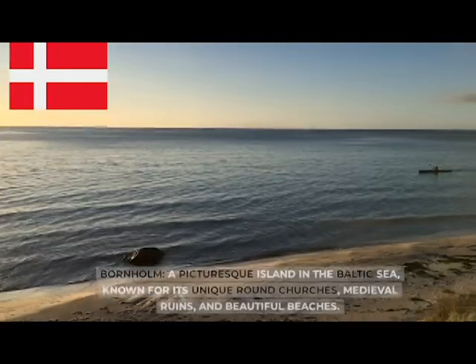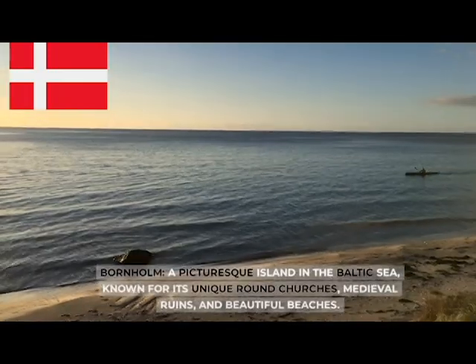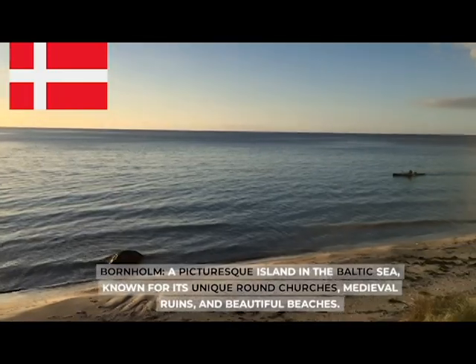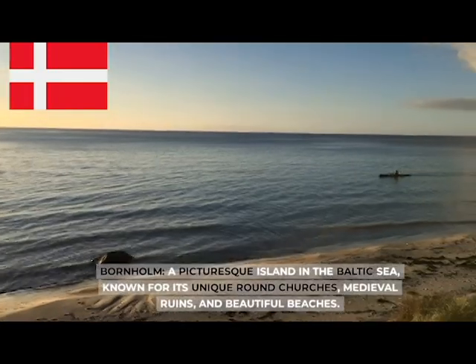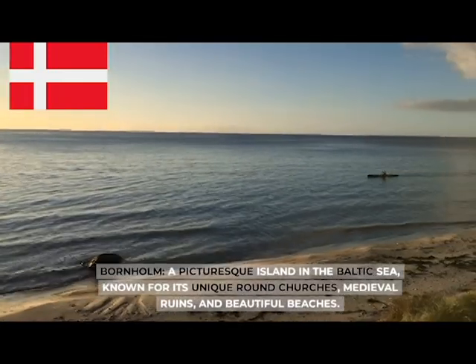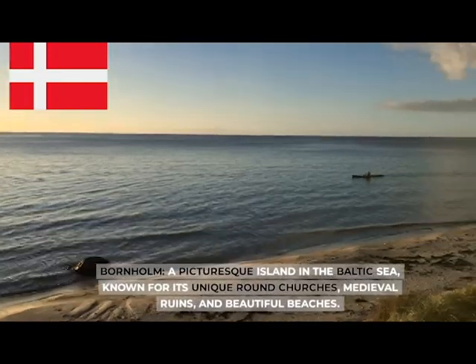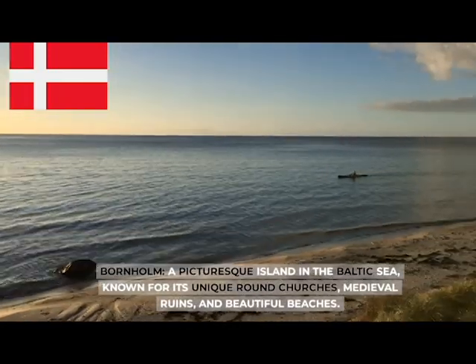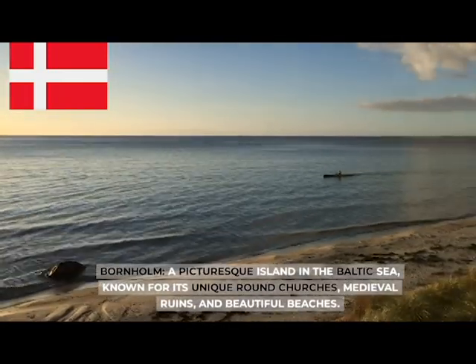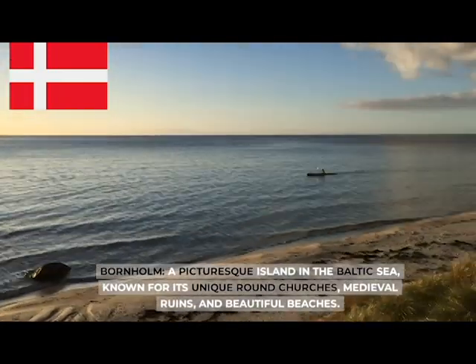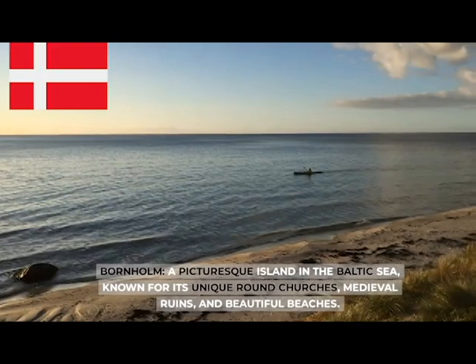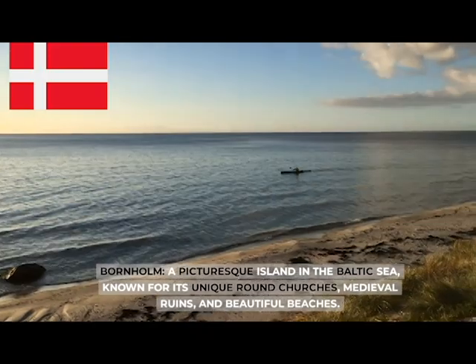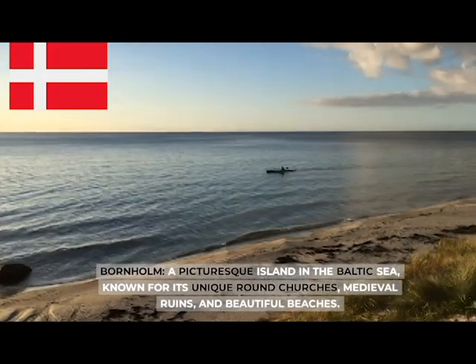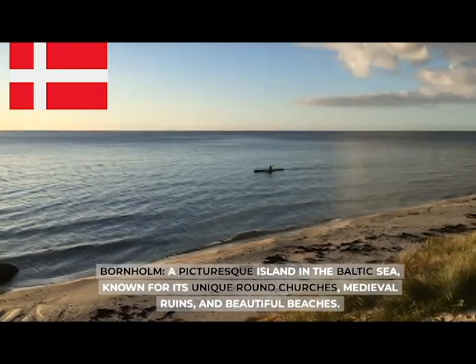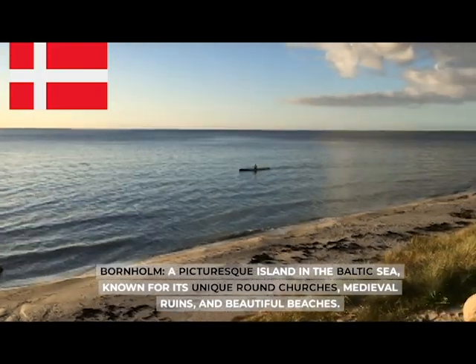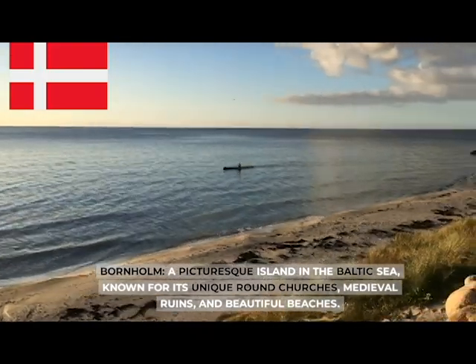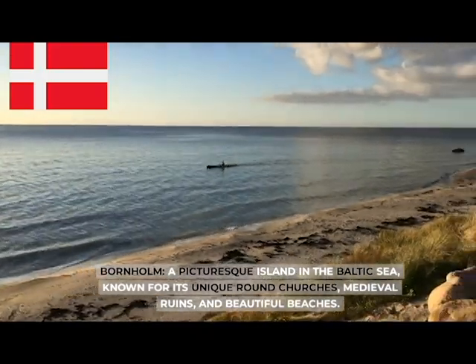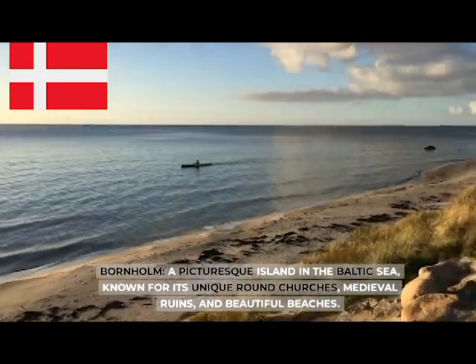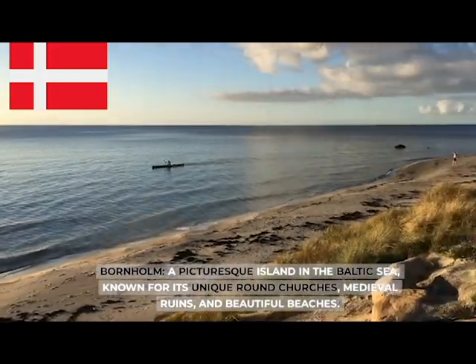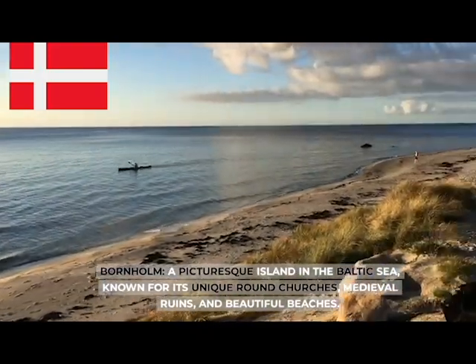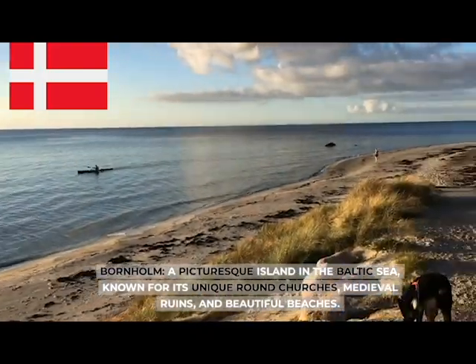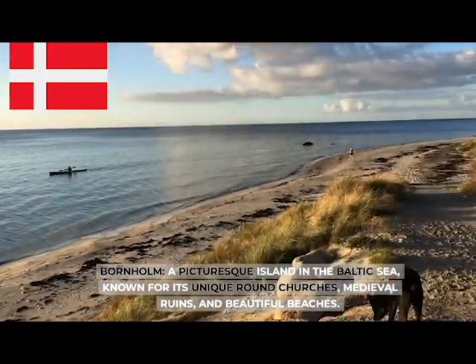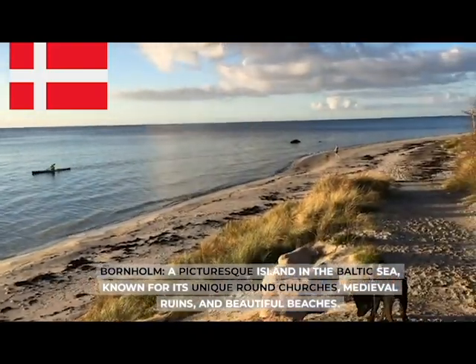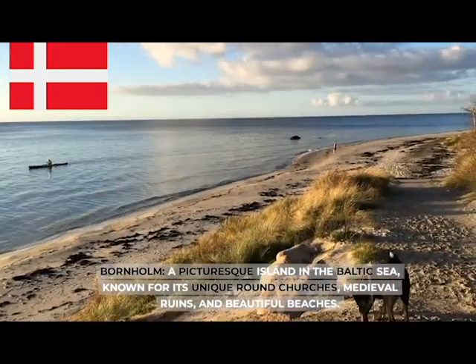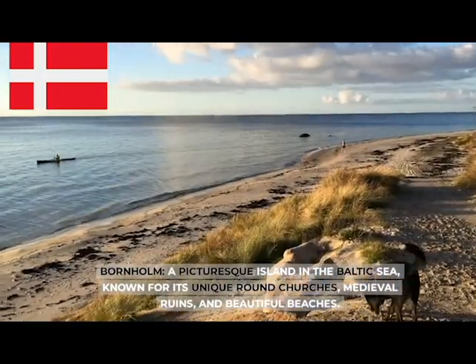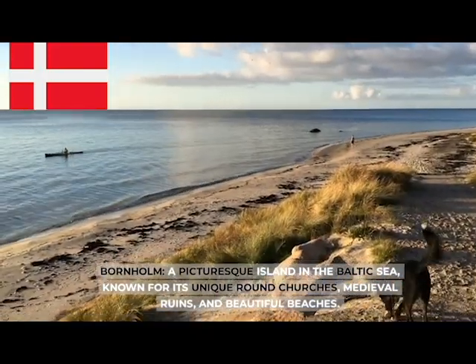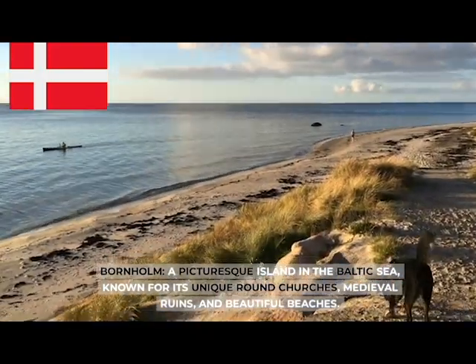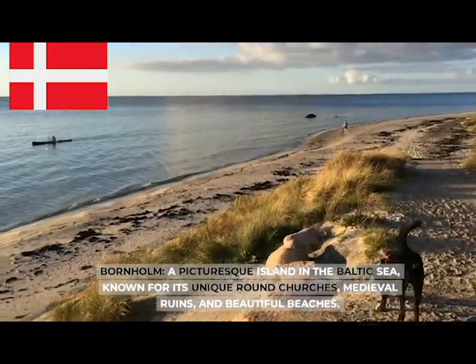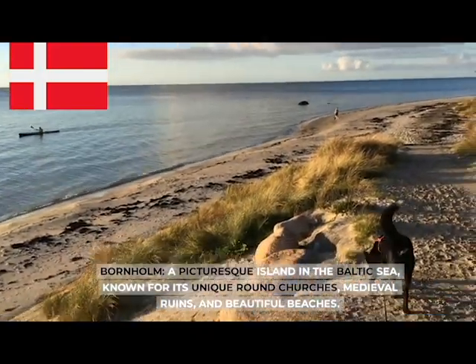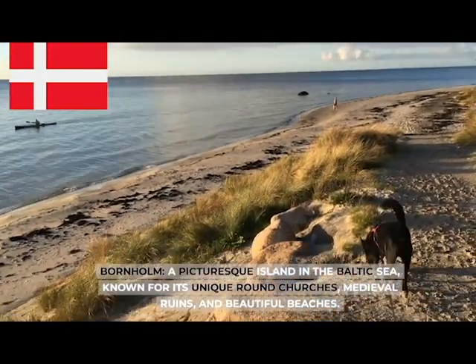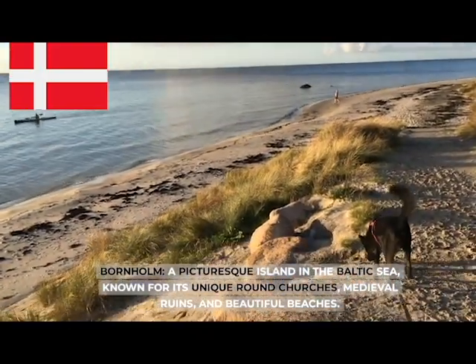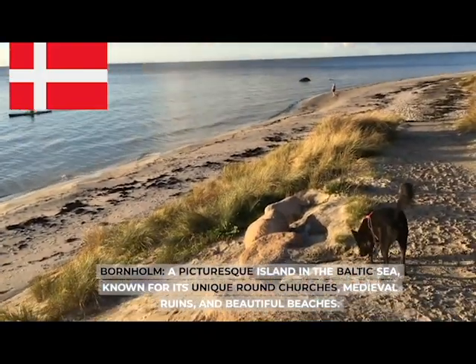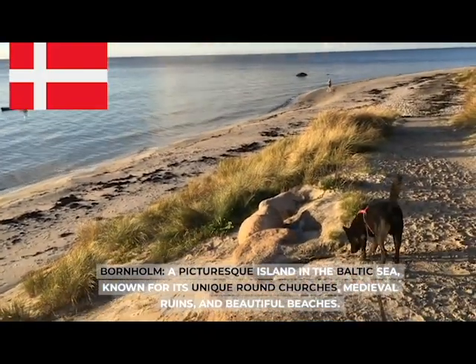Bornholm, a picturesque island in the Baltic Sea, known for its unique round churches, medieval ruins, and beautiful beaches.